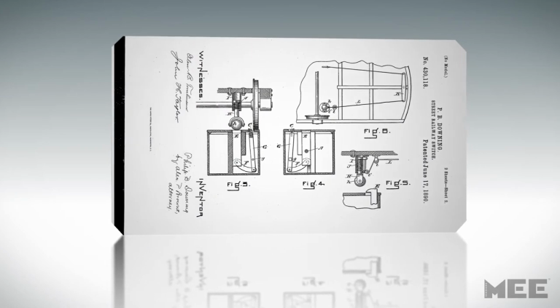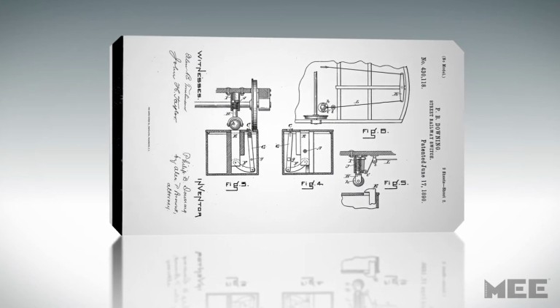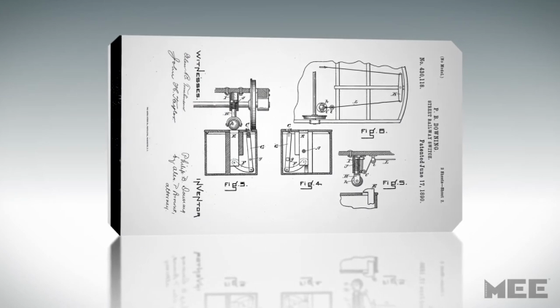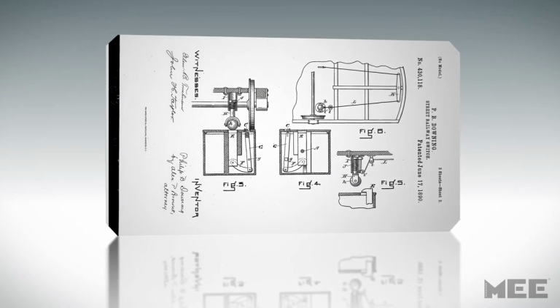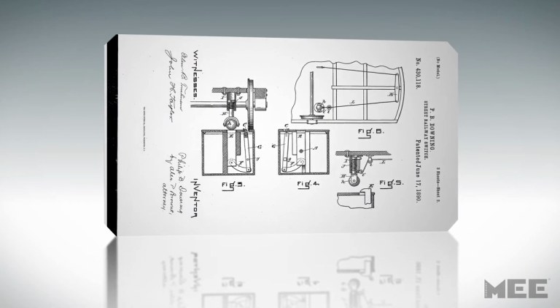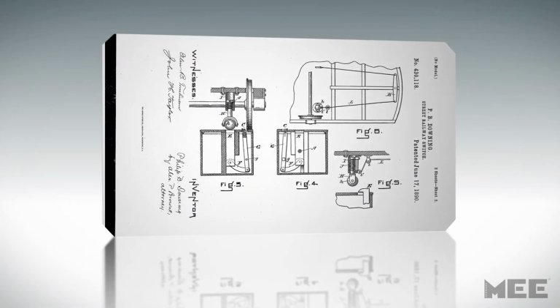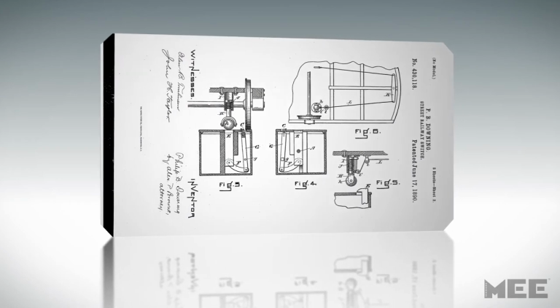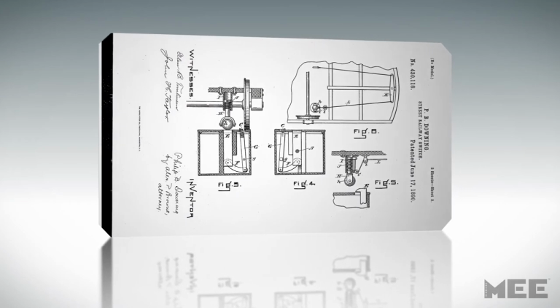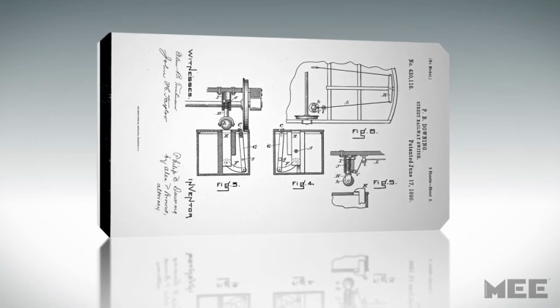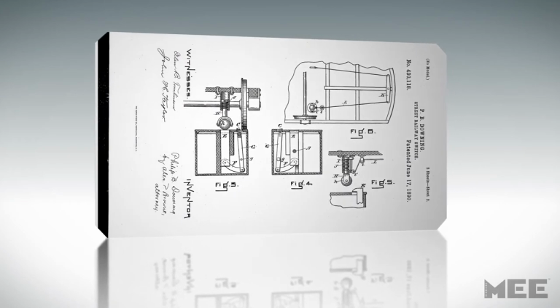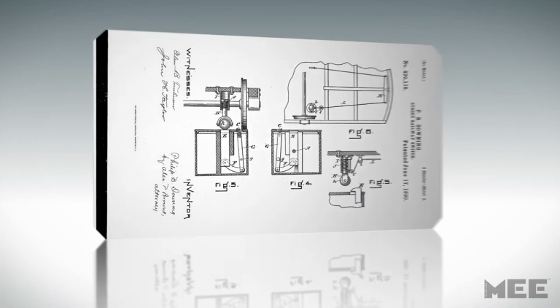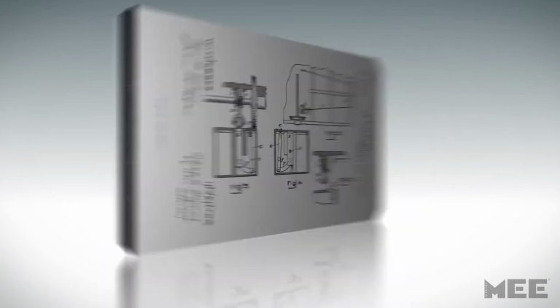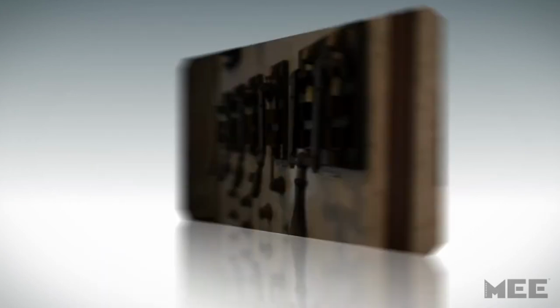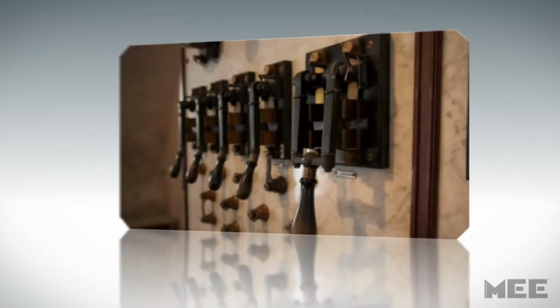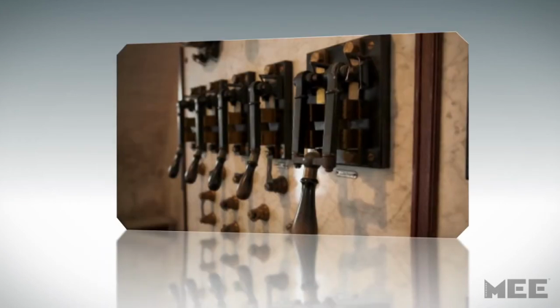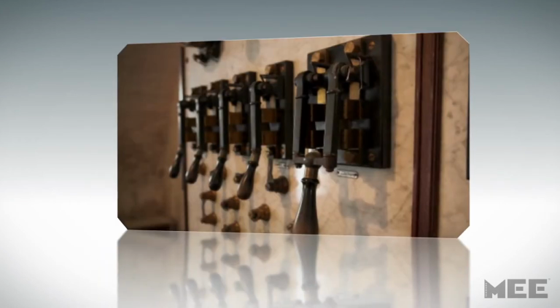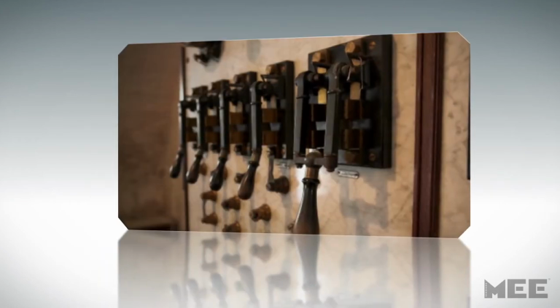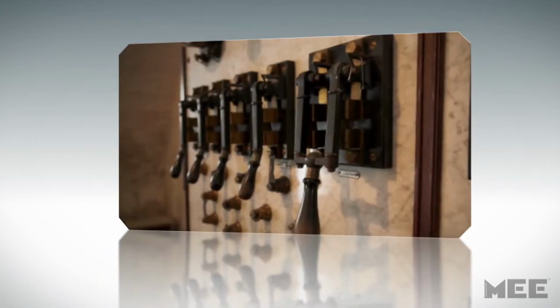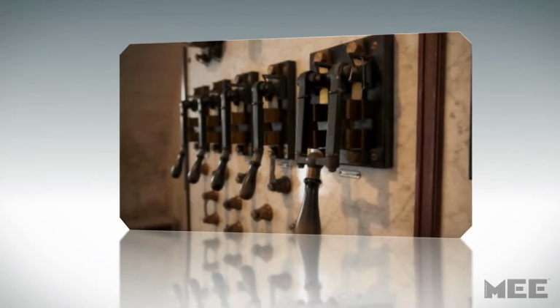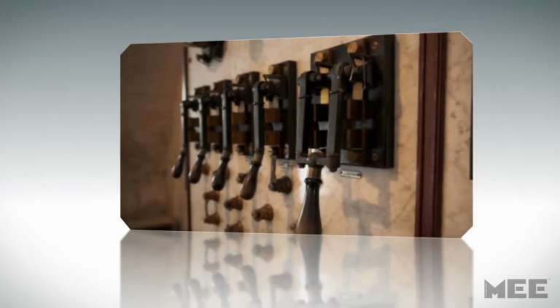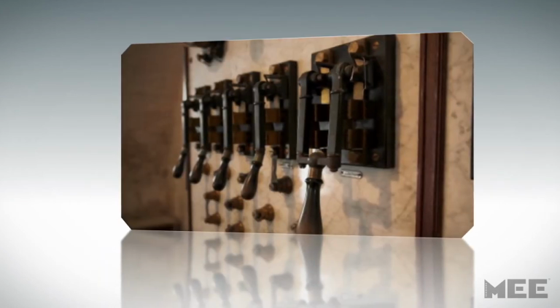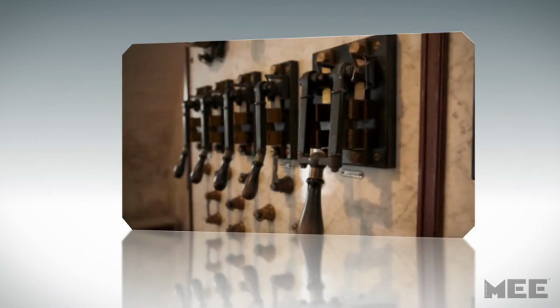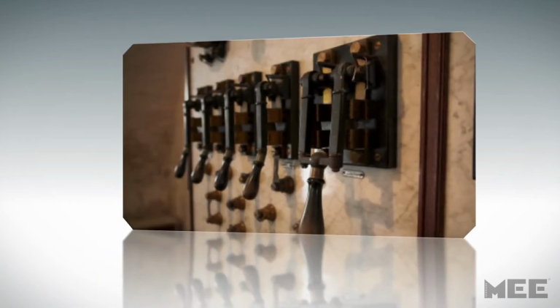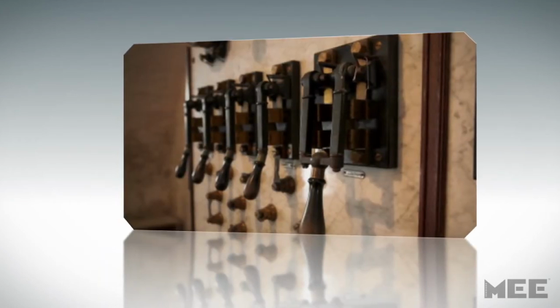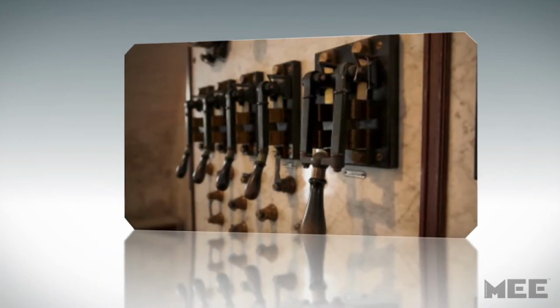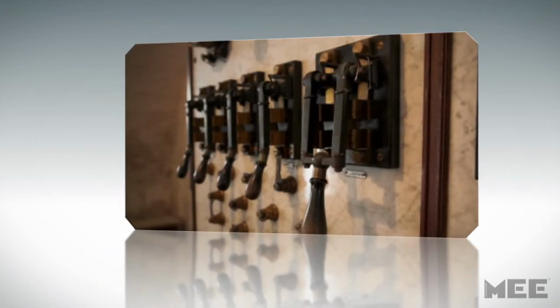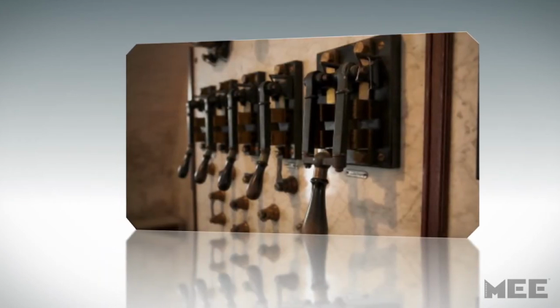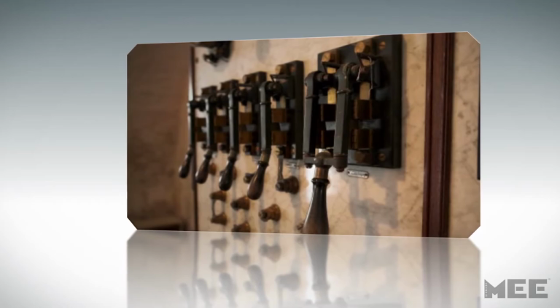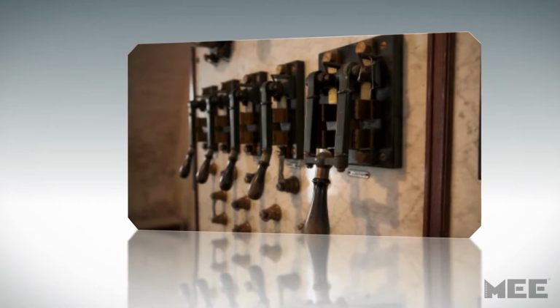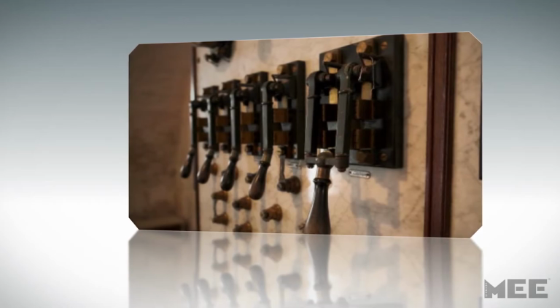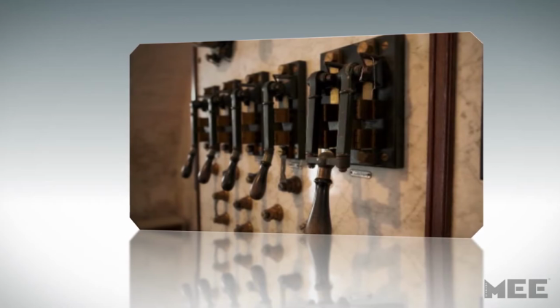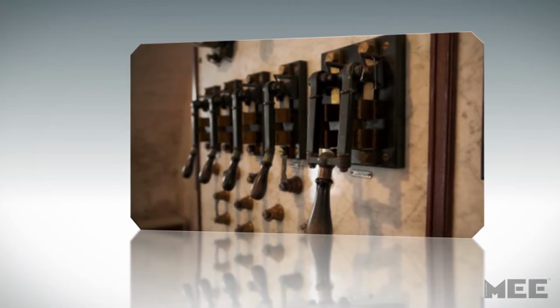Downing later patented an electrical switch for railroads, proving his affinity for innovation.